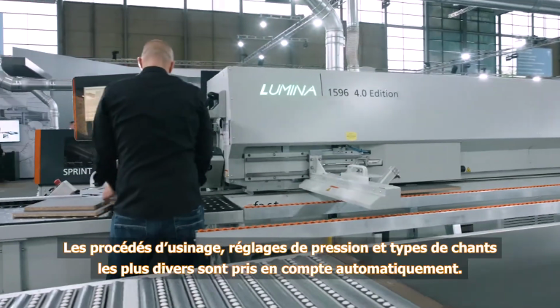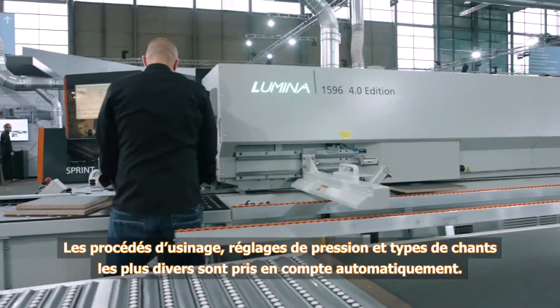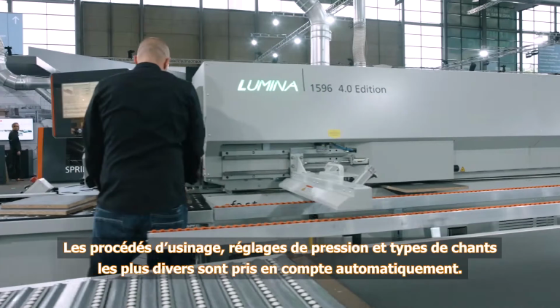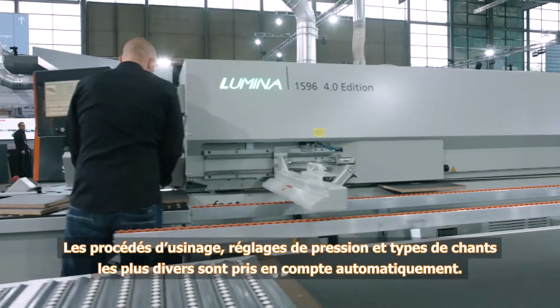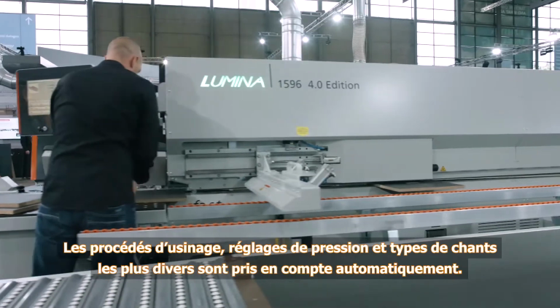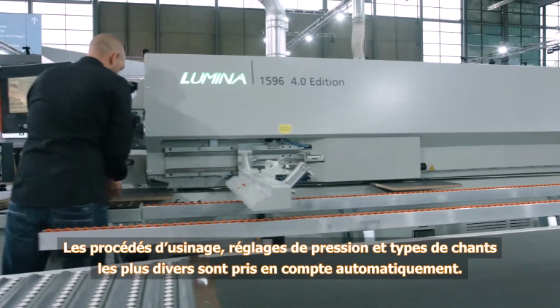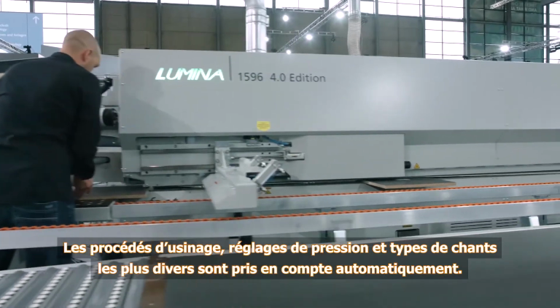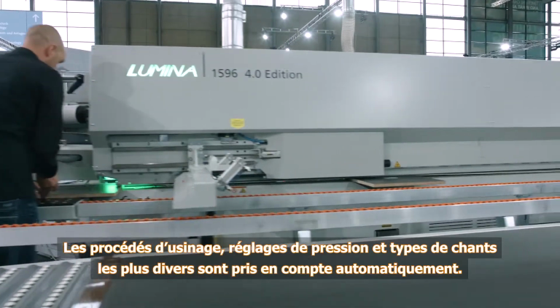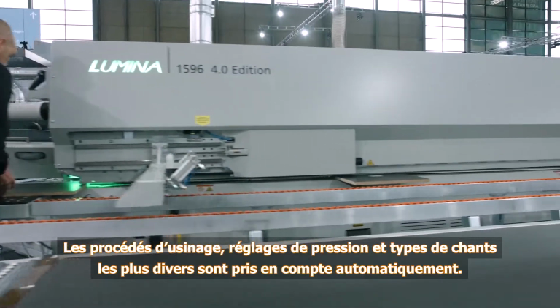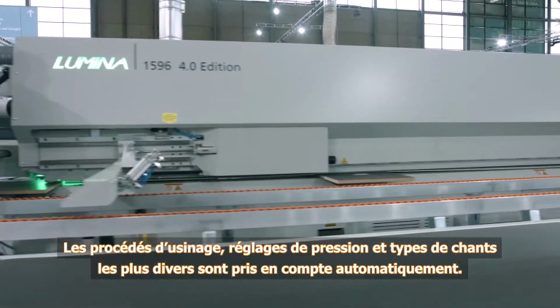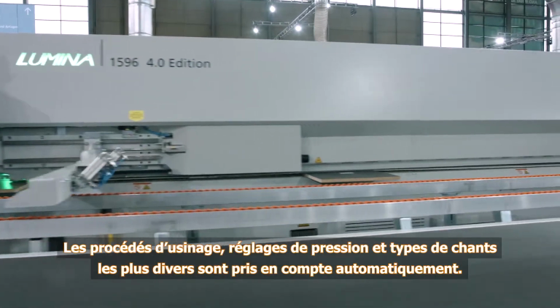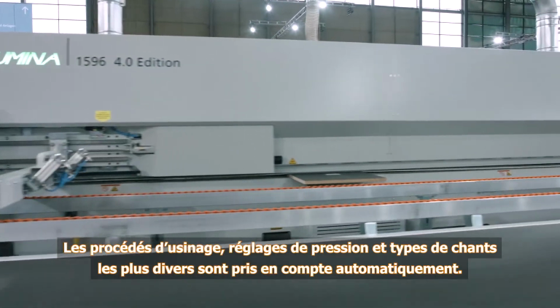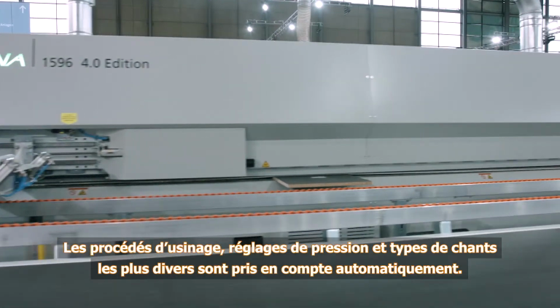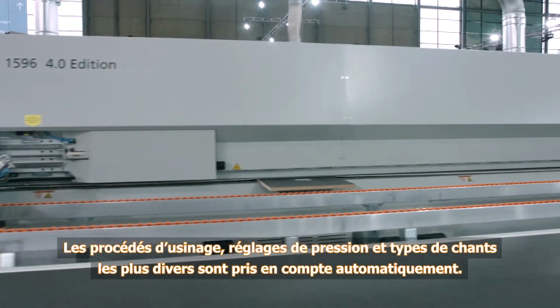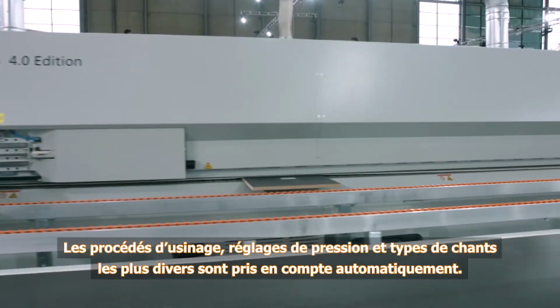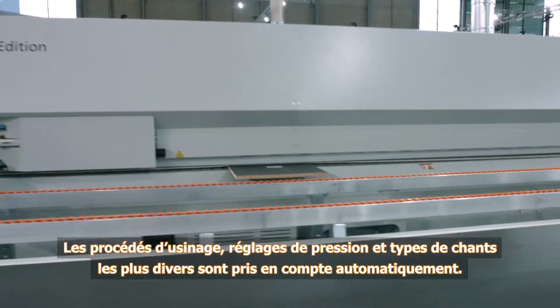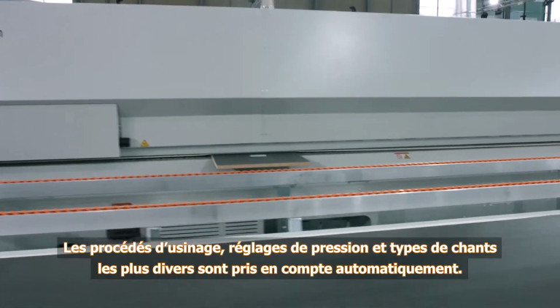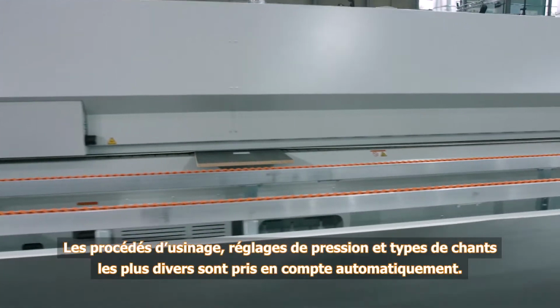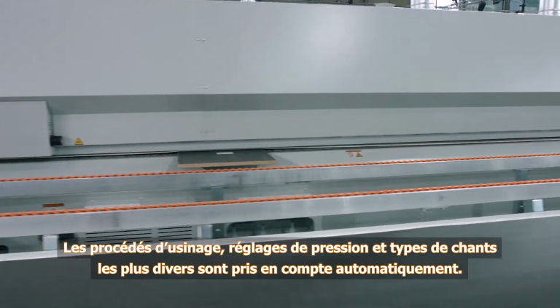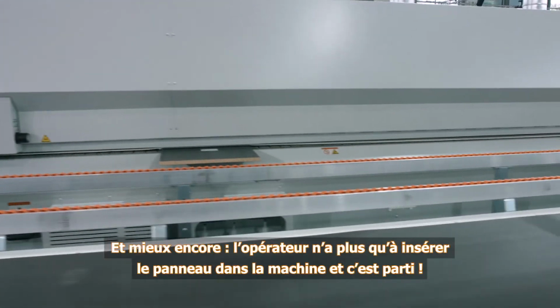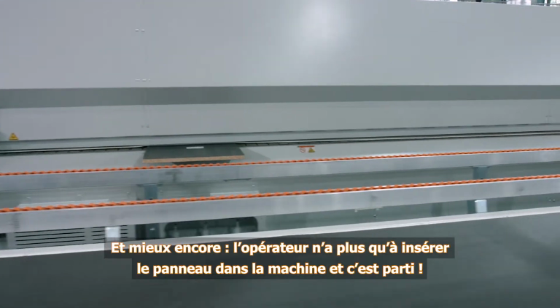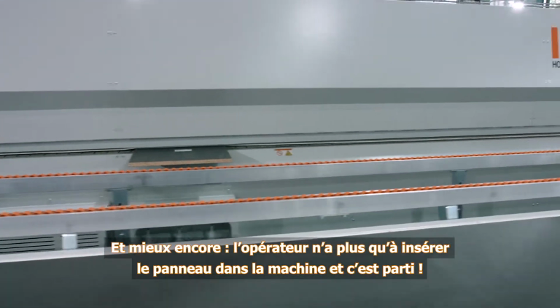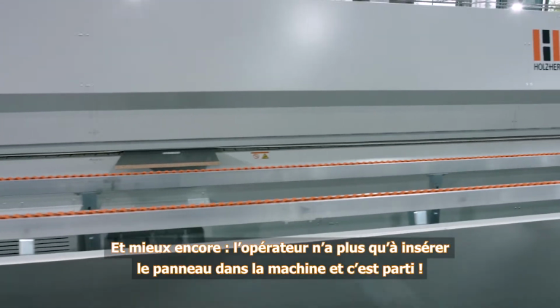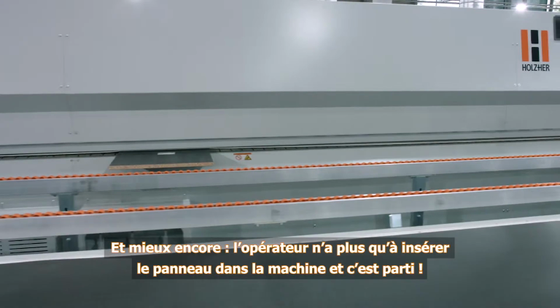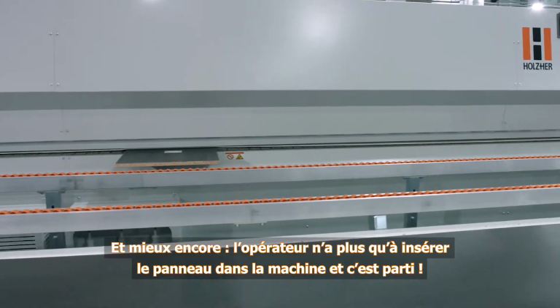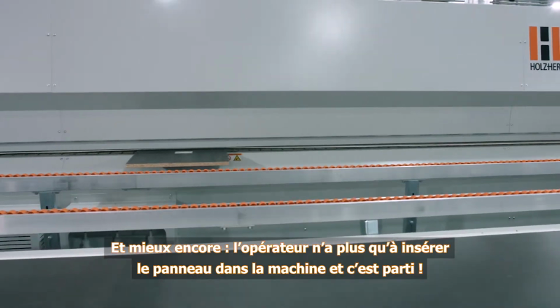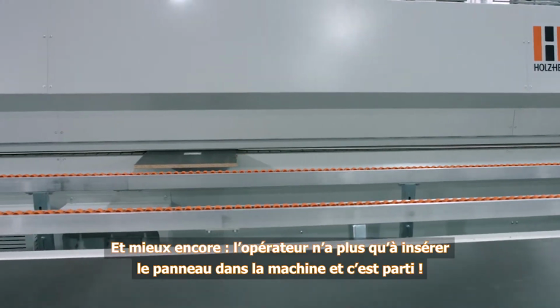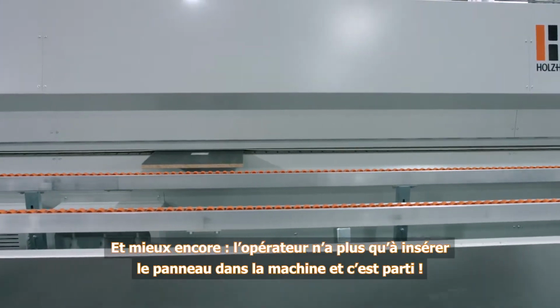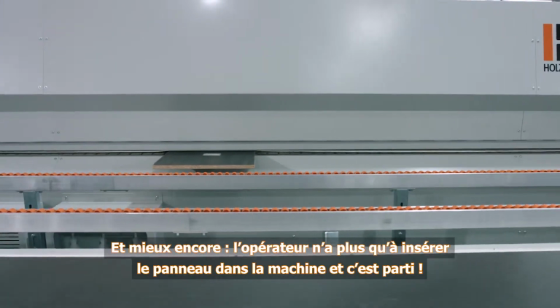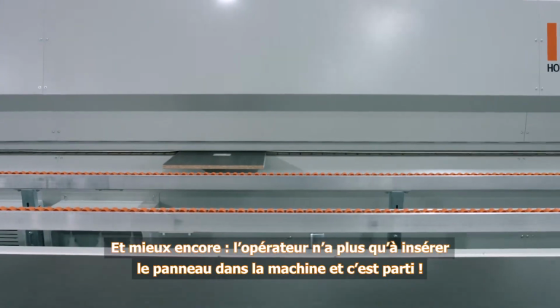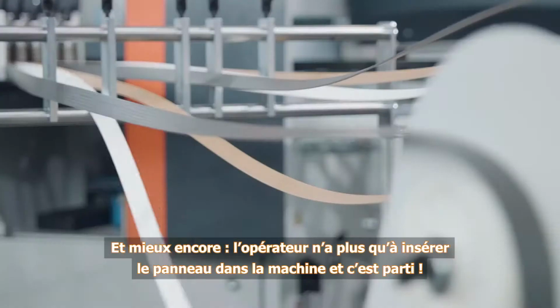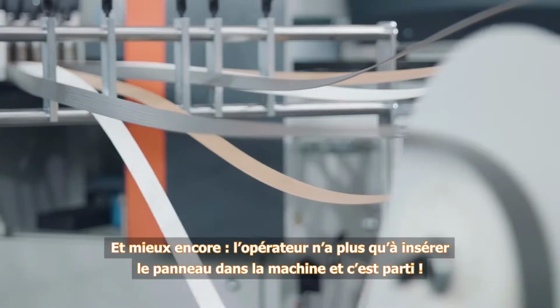During this process, highly differing machining operations, pressure settings, and various types of edging are taken into consideration.